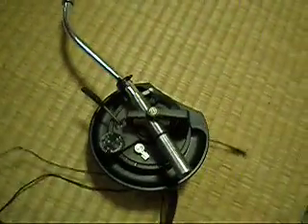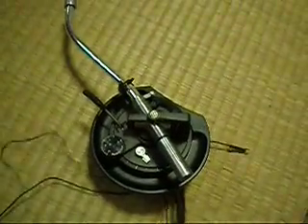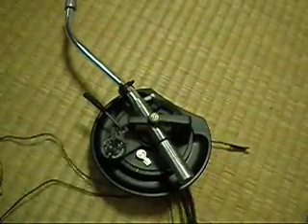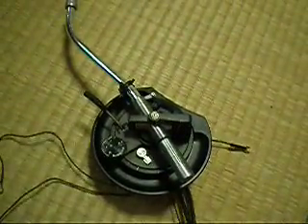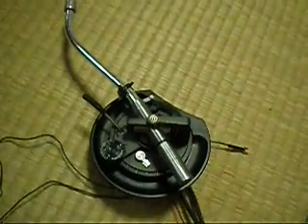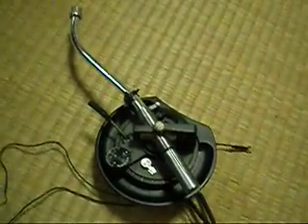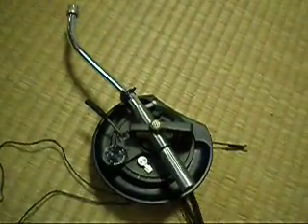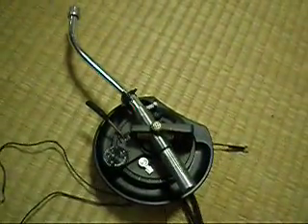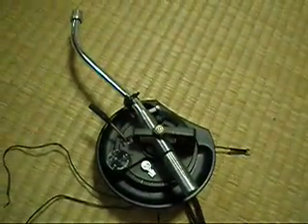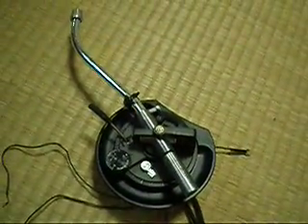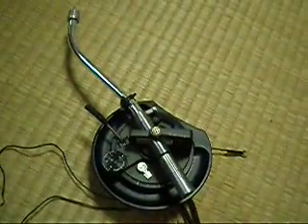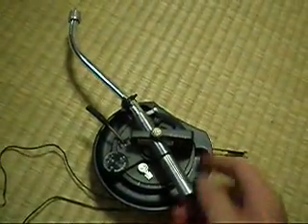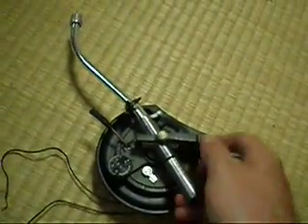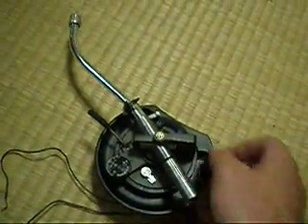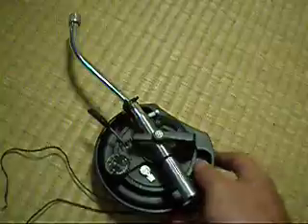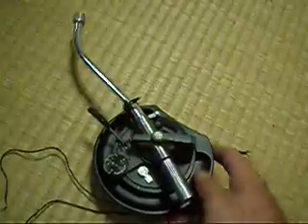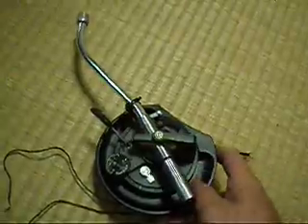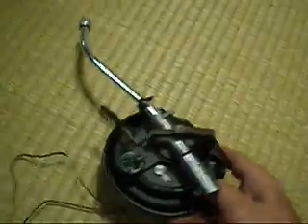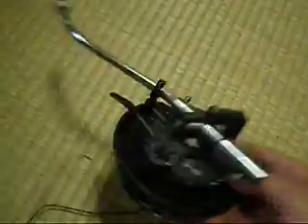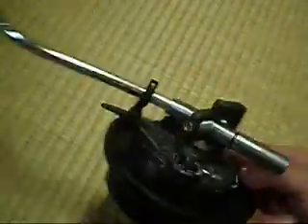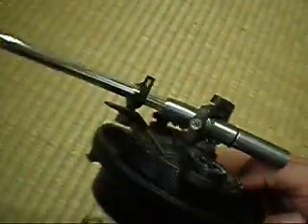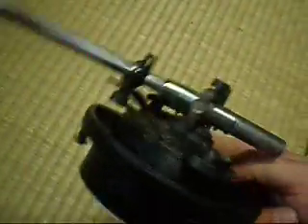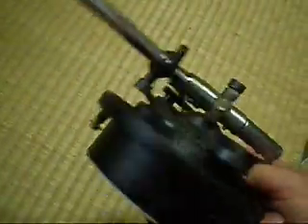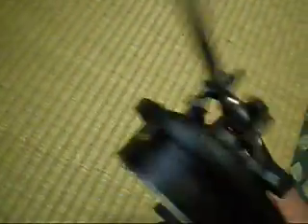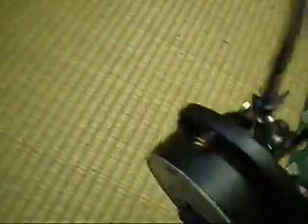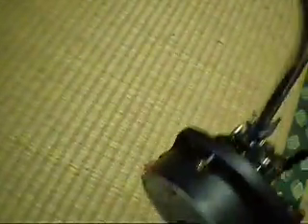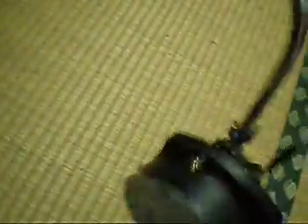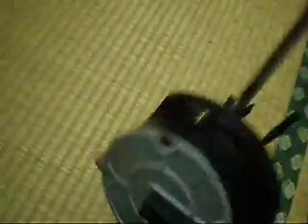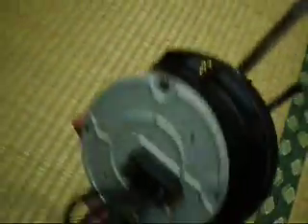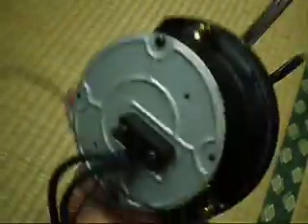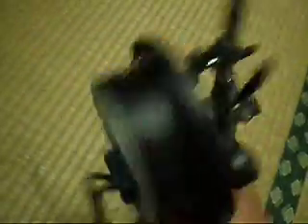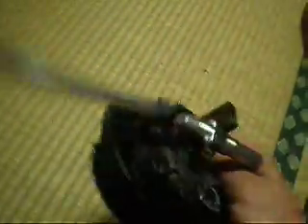It includes the base, RCA cables and ground wire. Absolutely perfect condition.